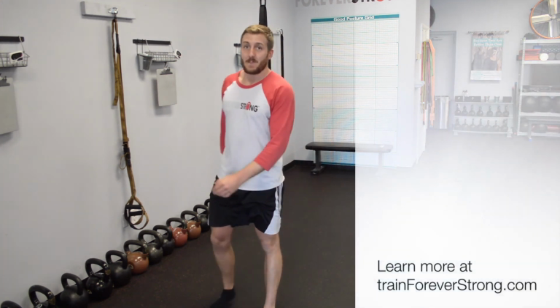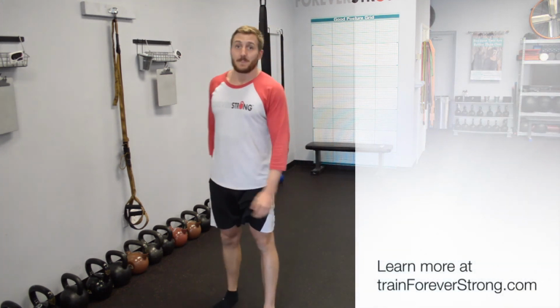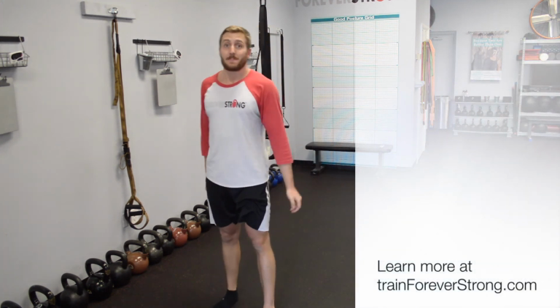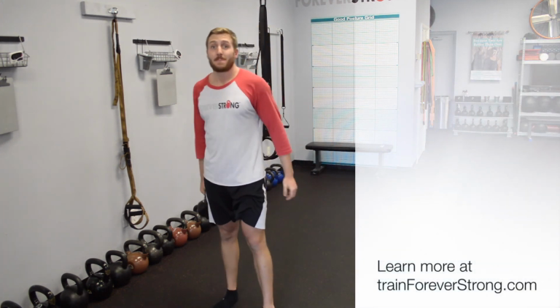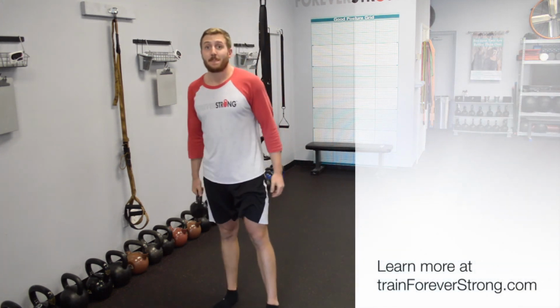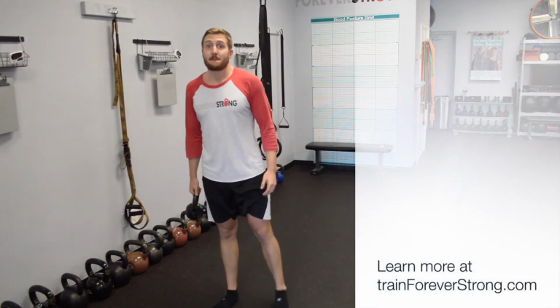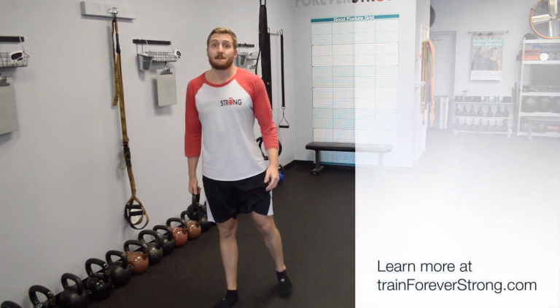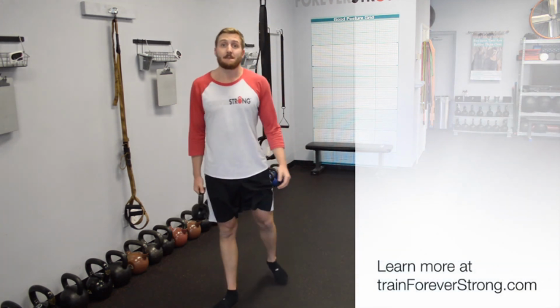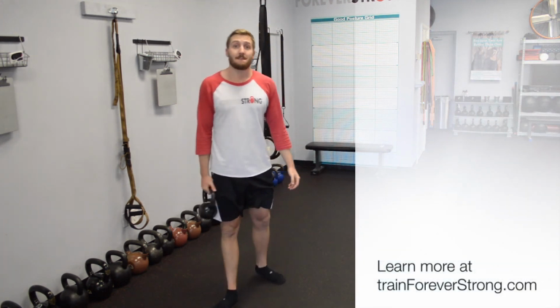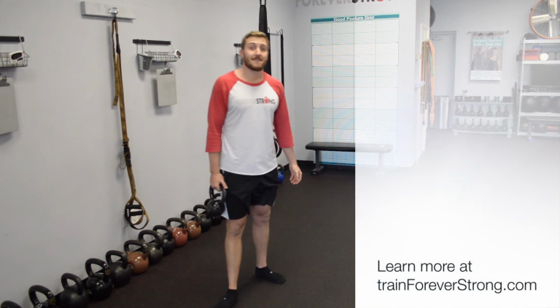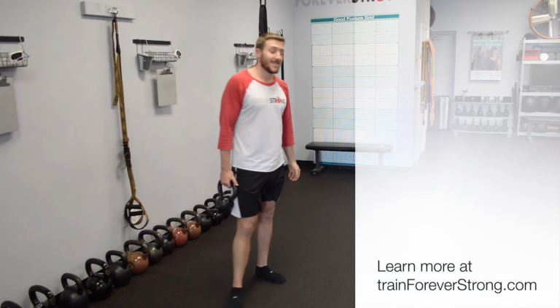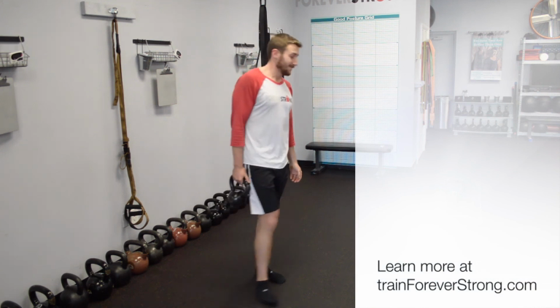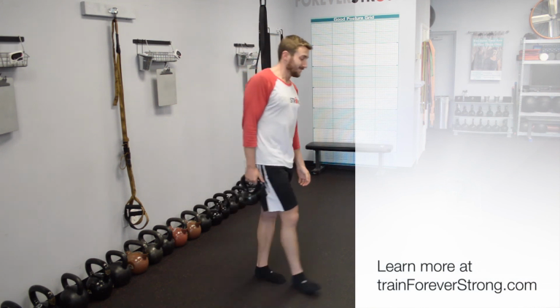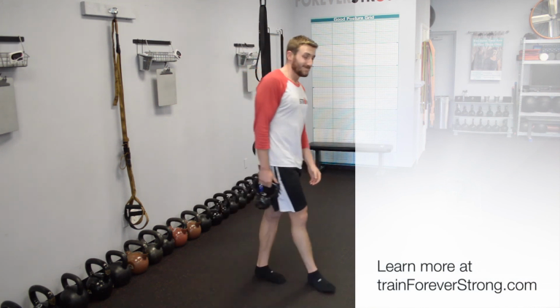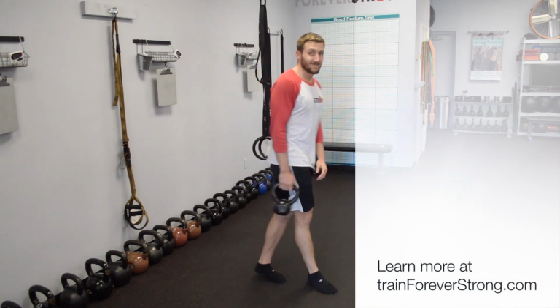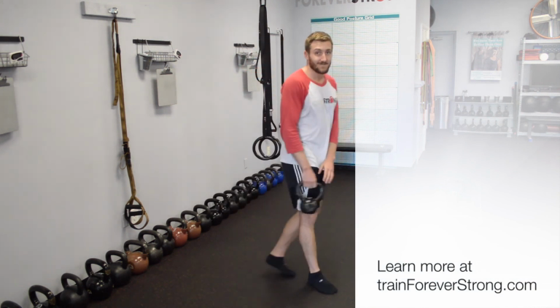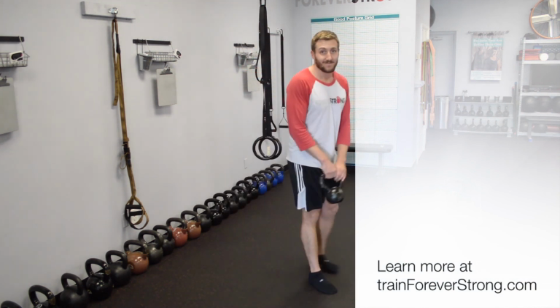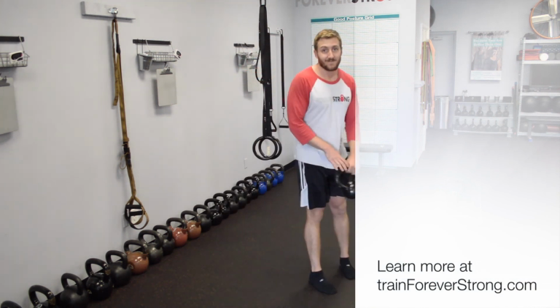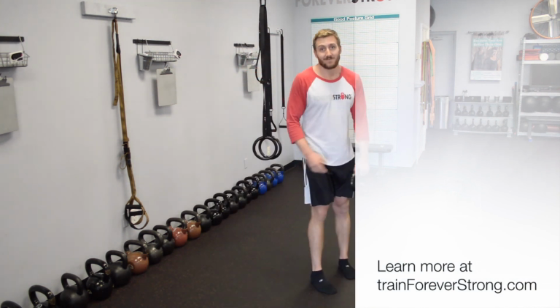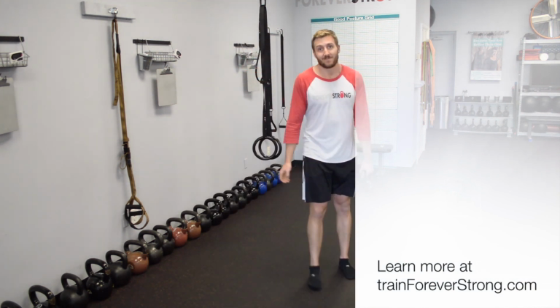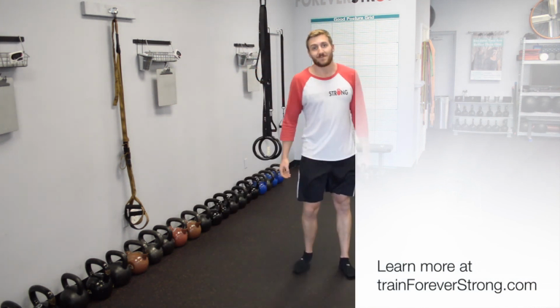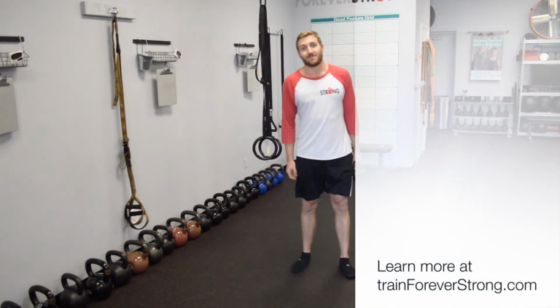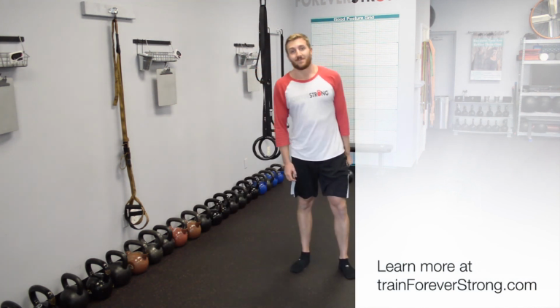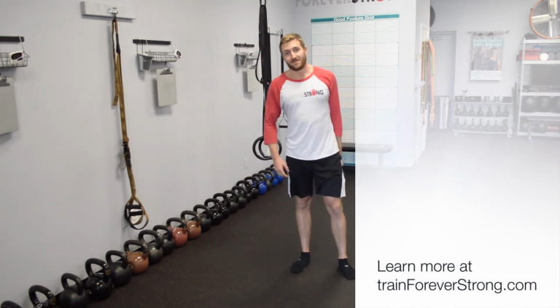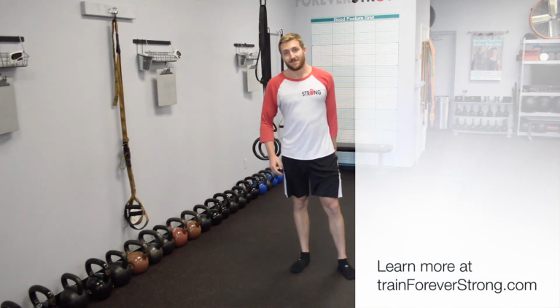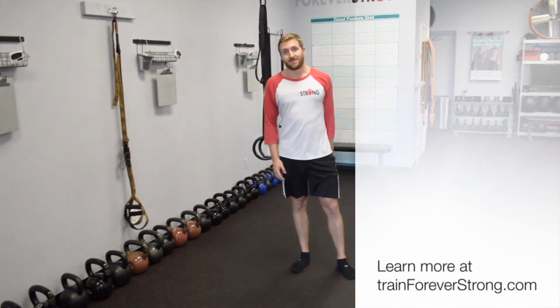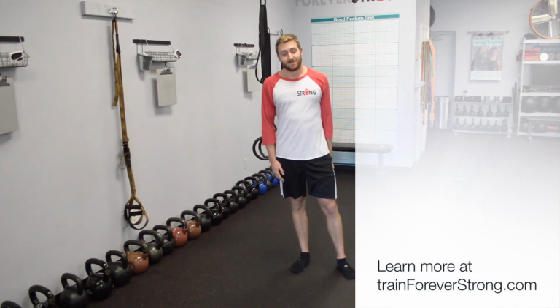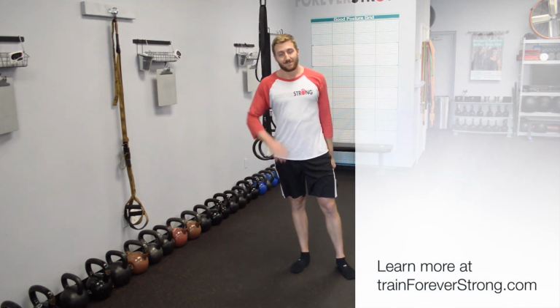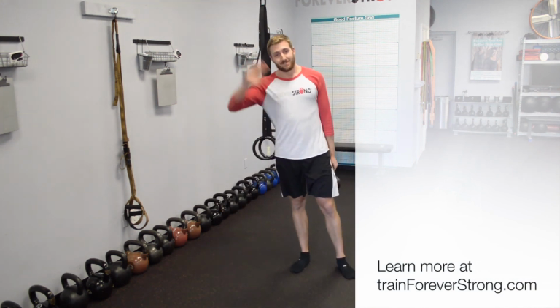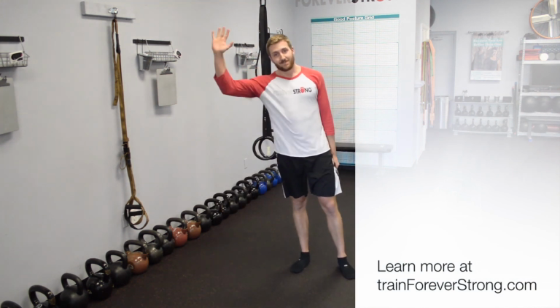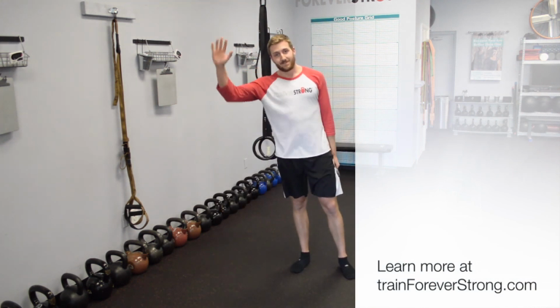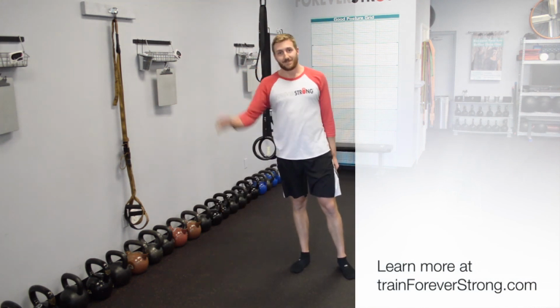Renegade lunge and pulse lunge — trainer tip of the day. Thanks, Will.